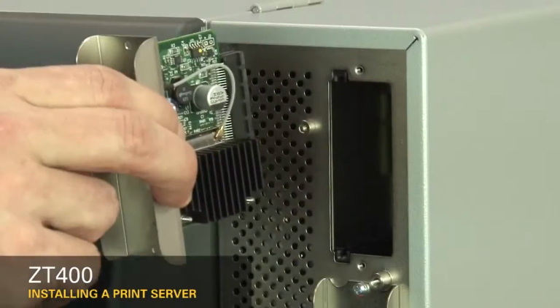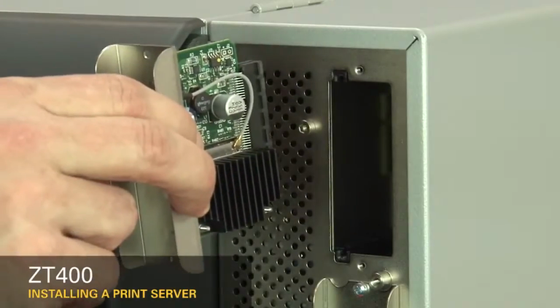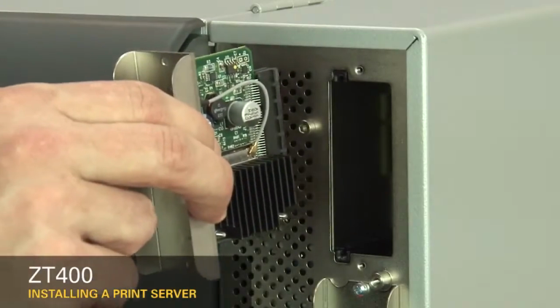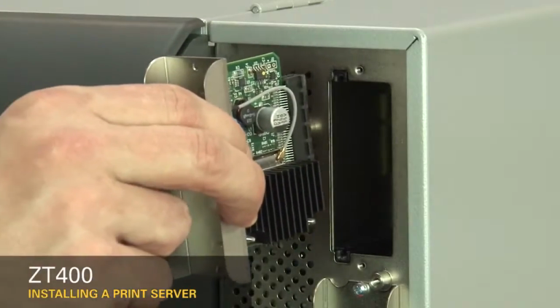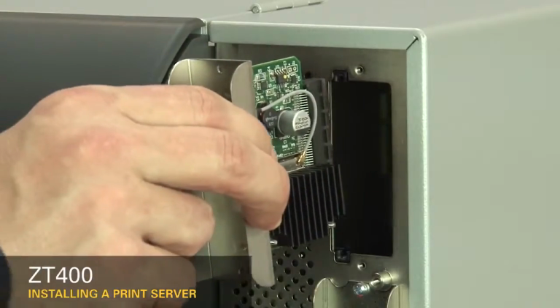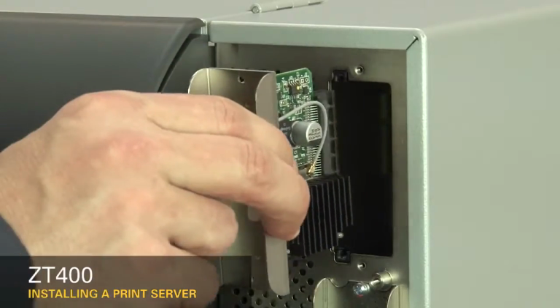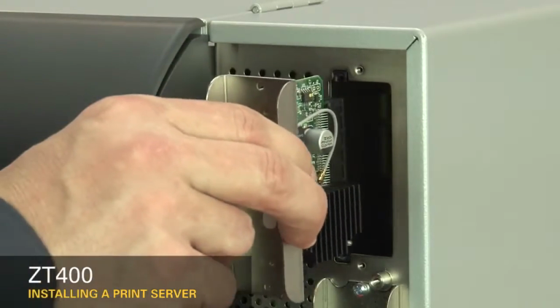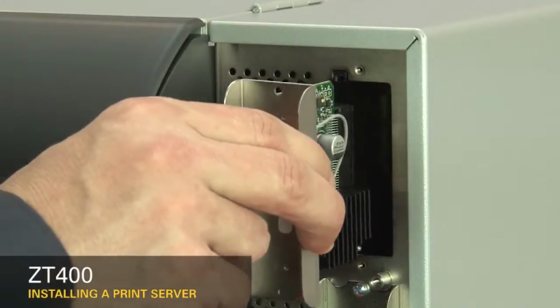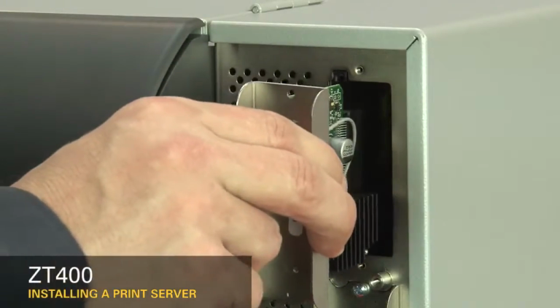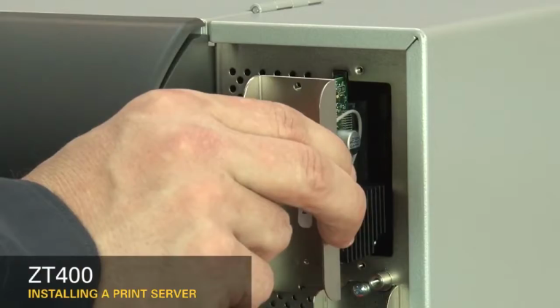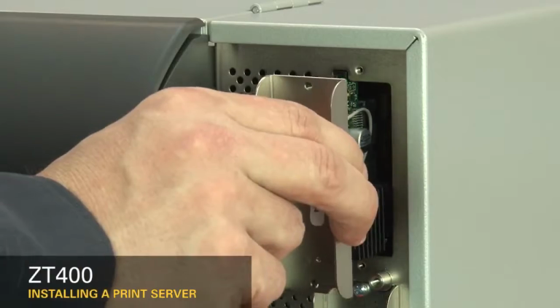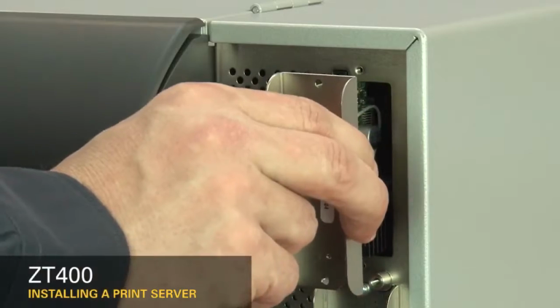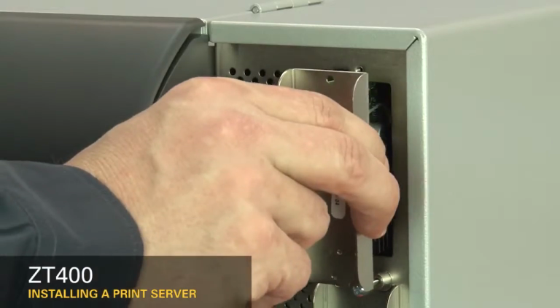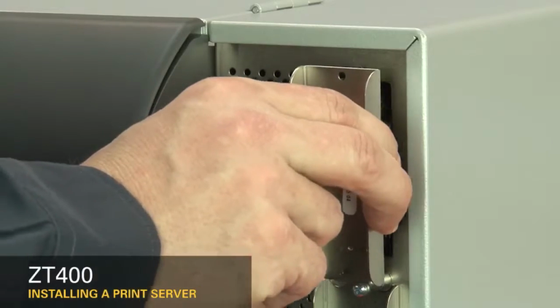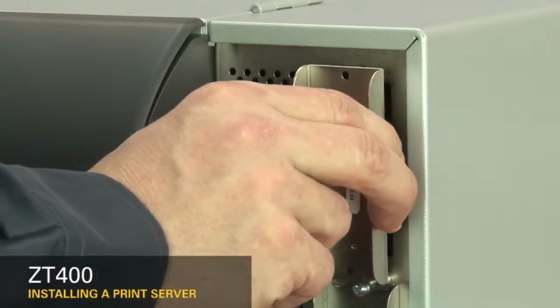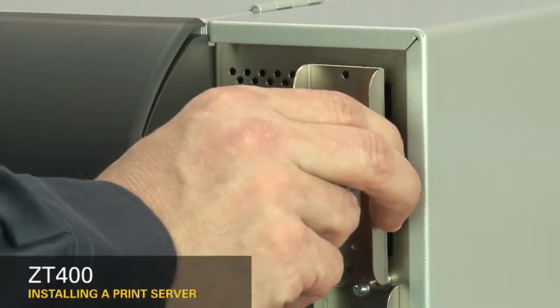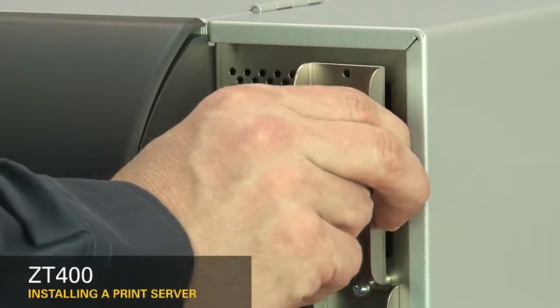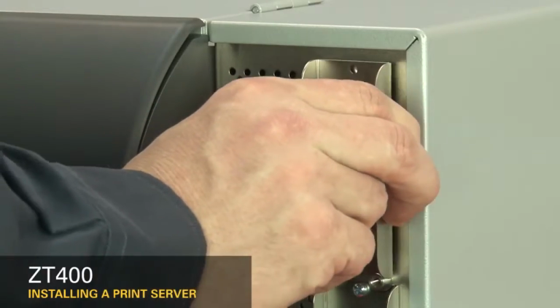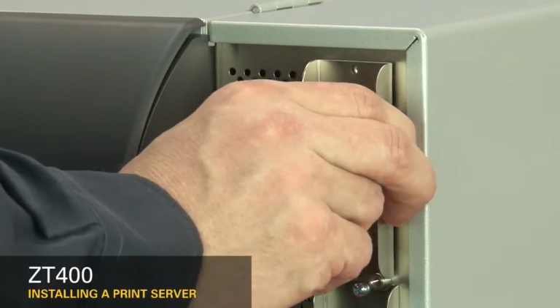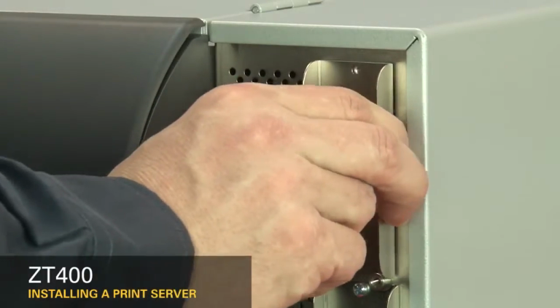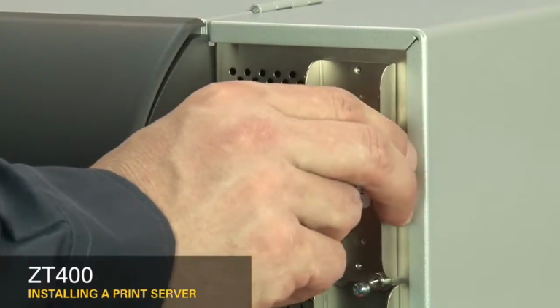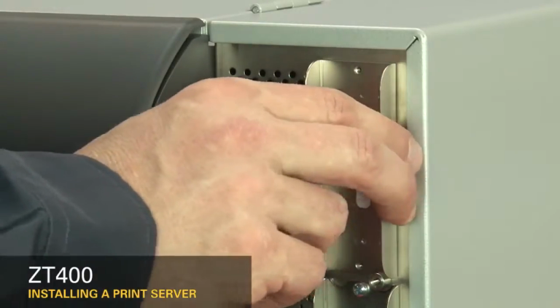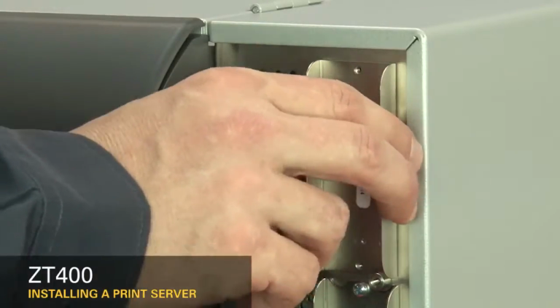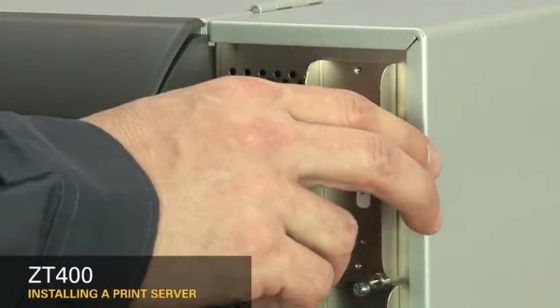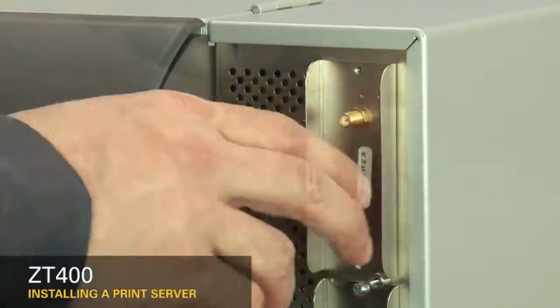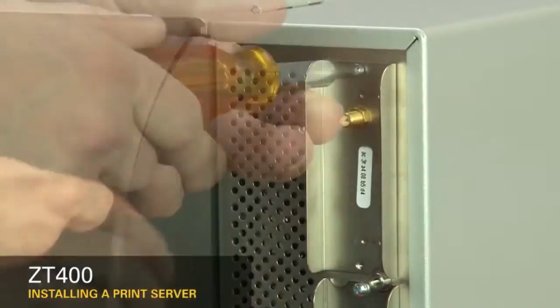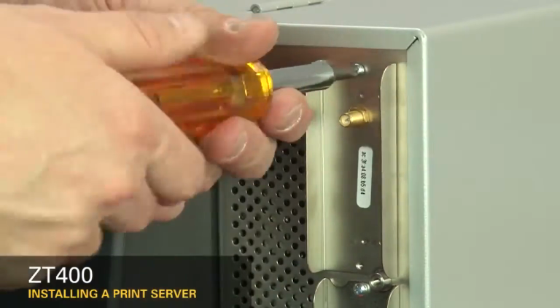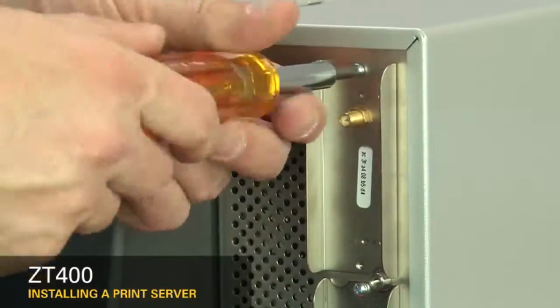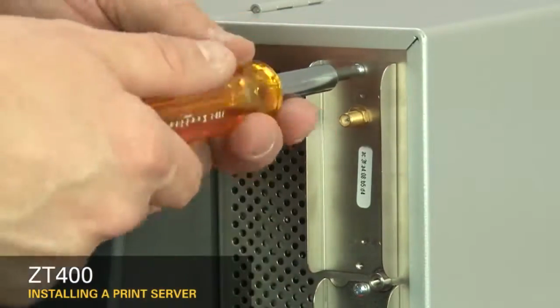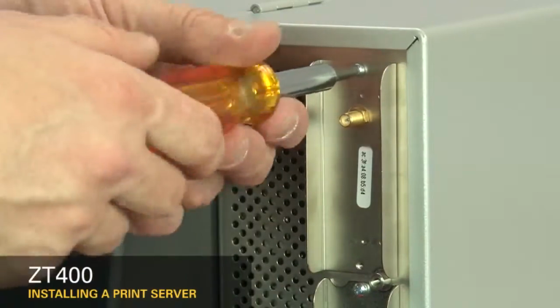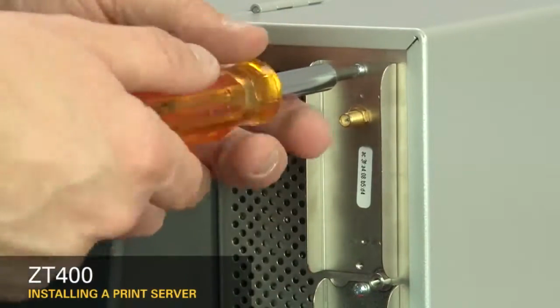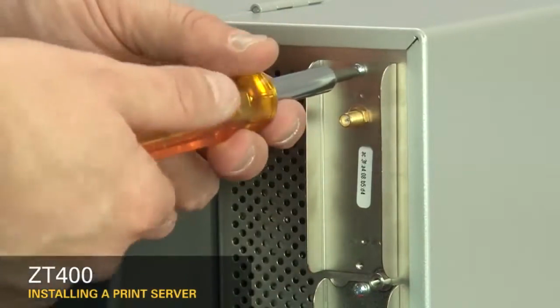Insert the Ethernet or wireless print server option card. Replace the screws.